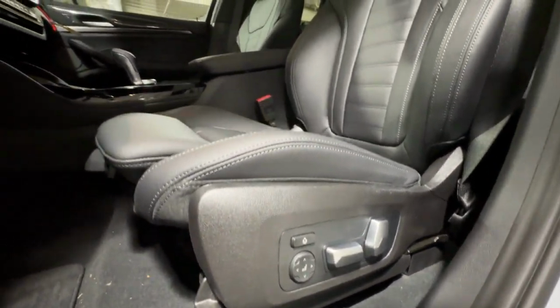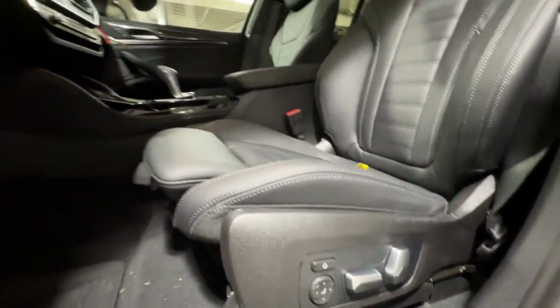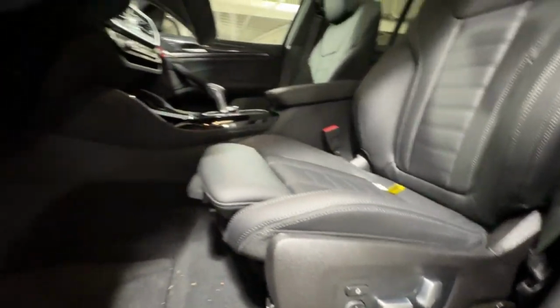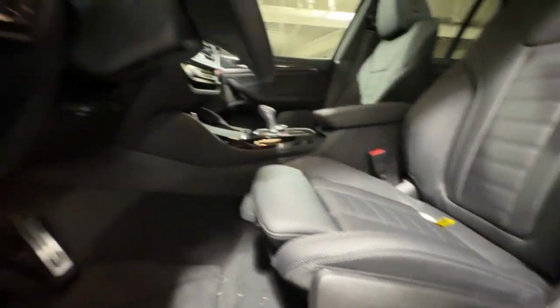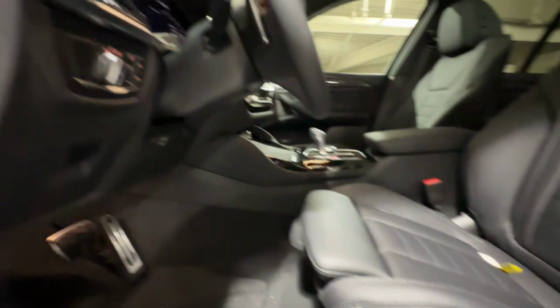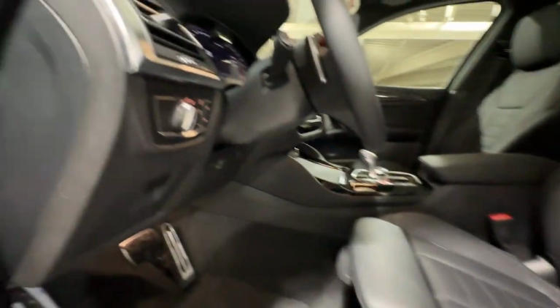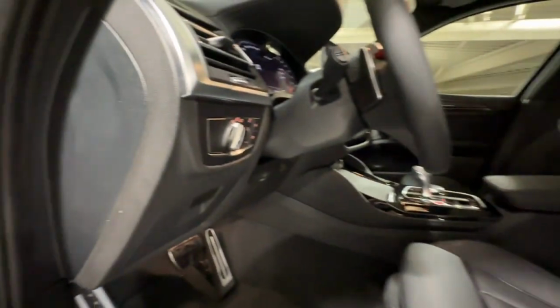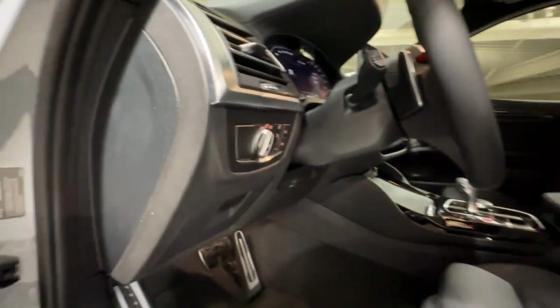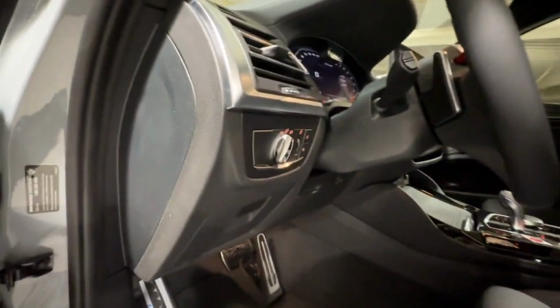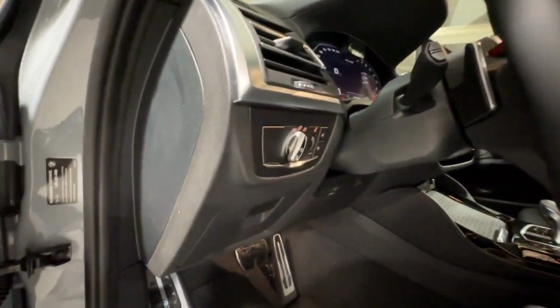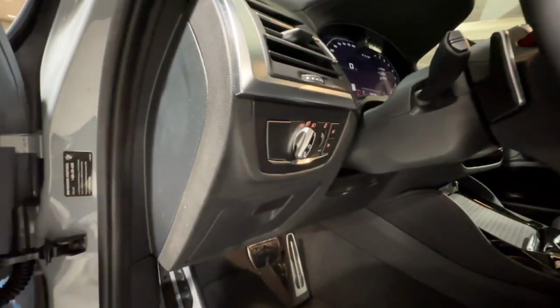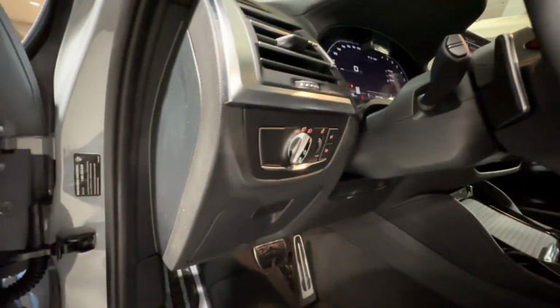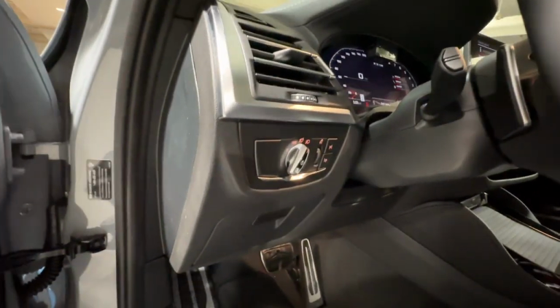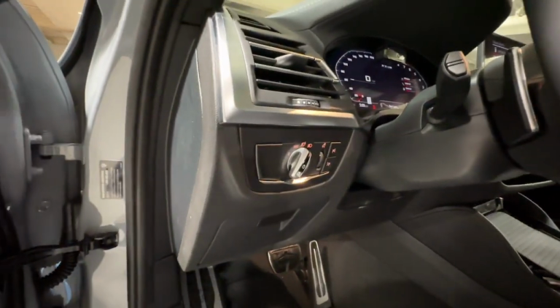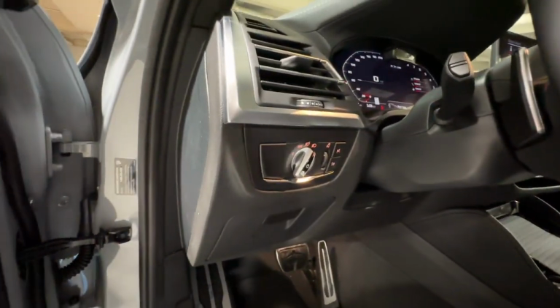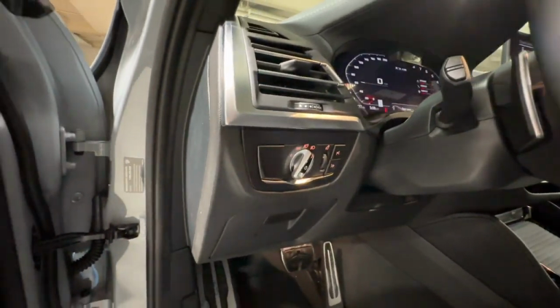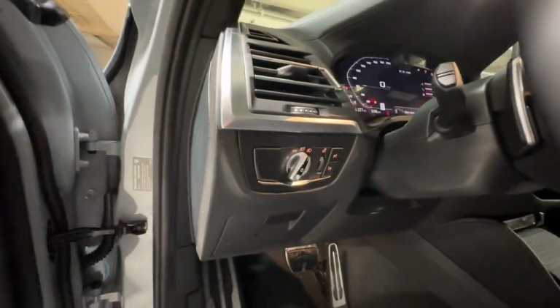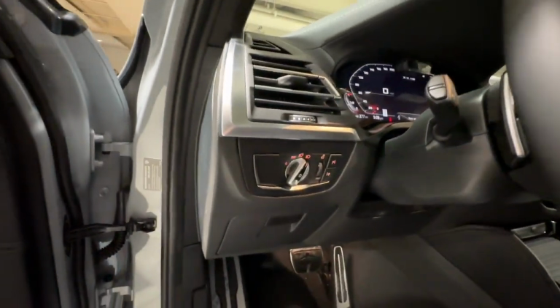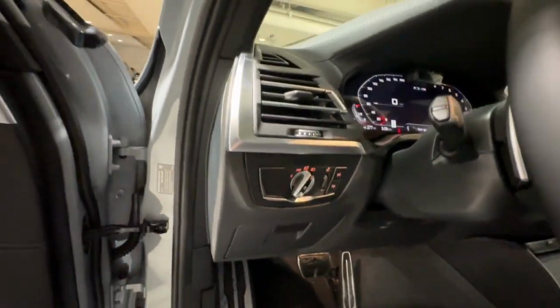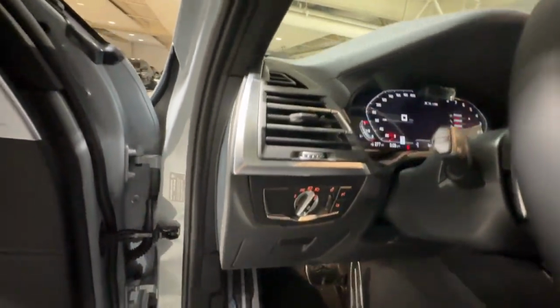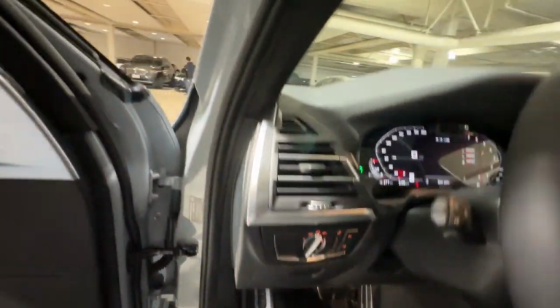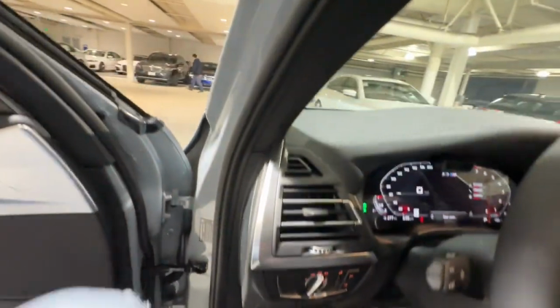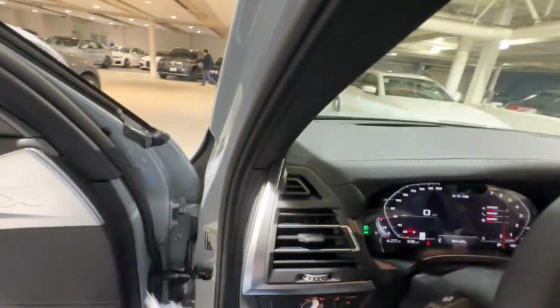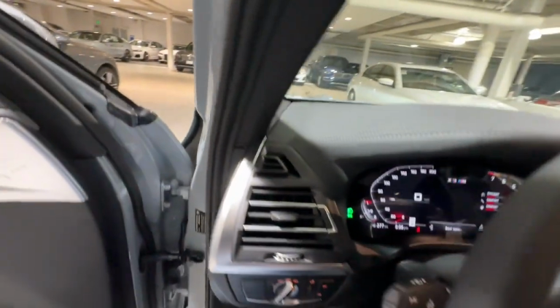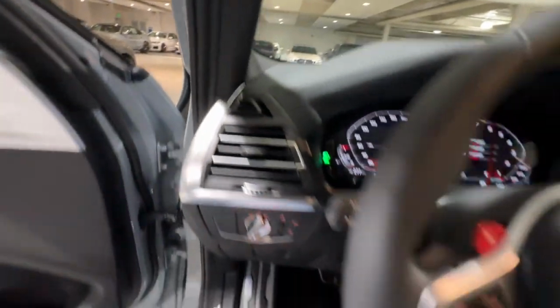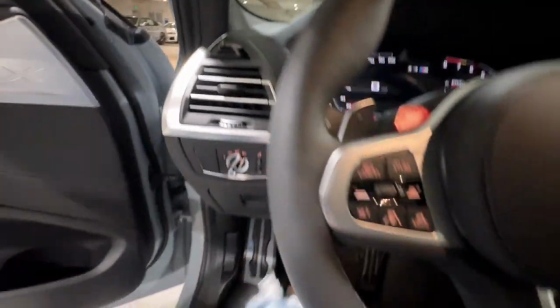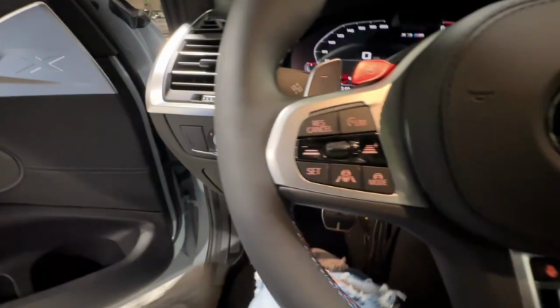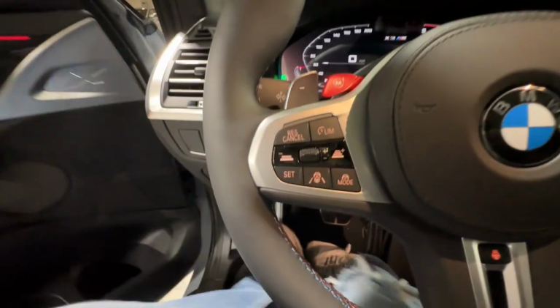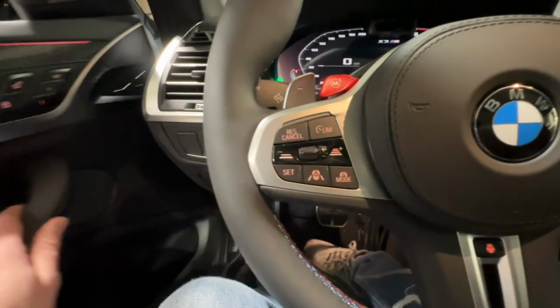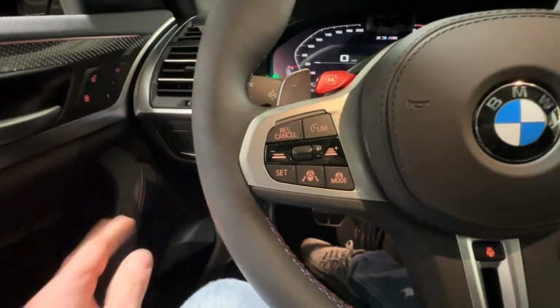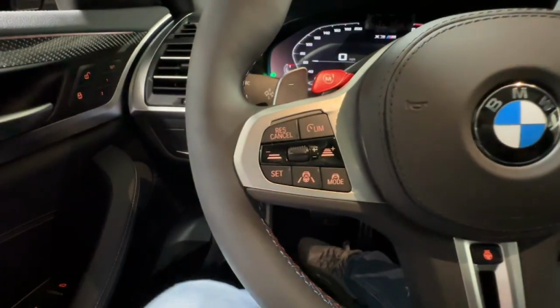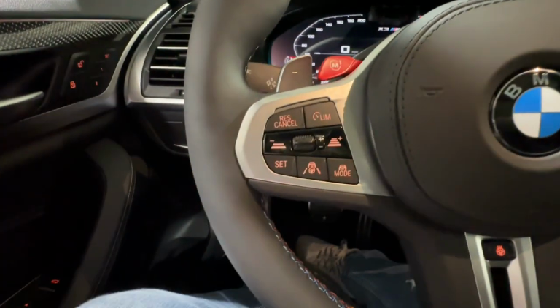Whether cruising or climbing, the X3 will exceed your expectations of what an automobile can be. Drive it today.